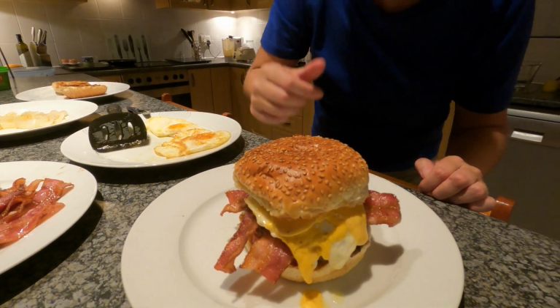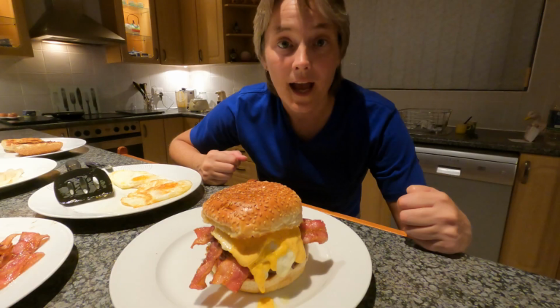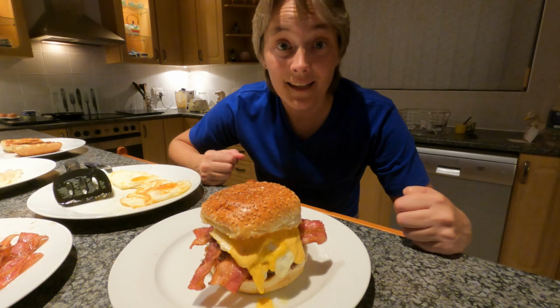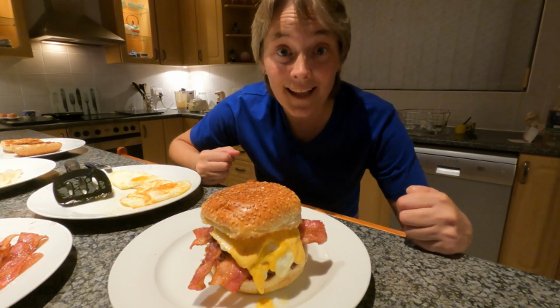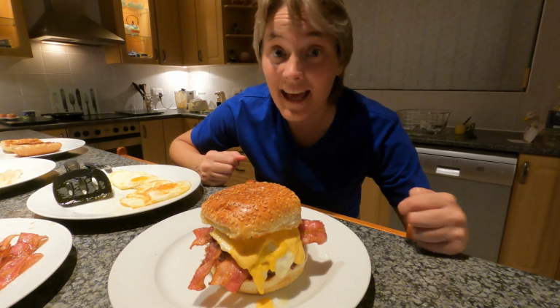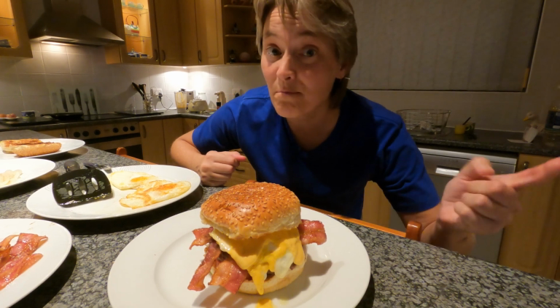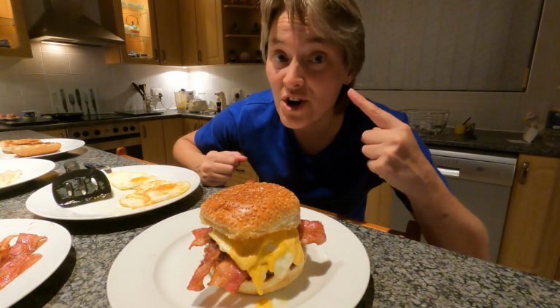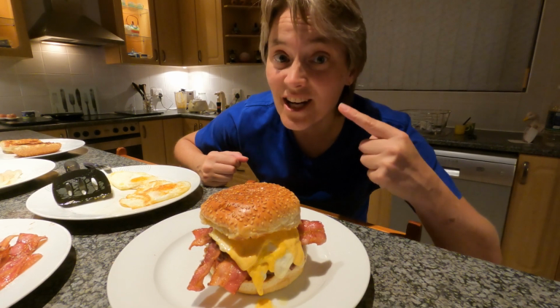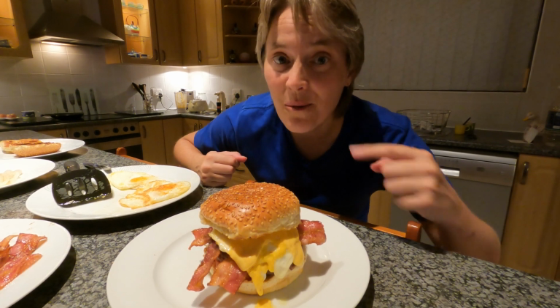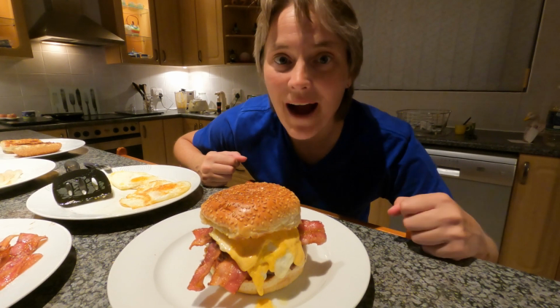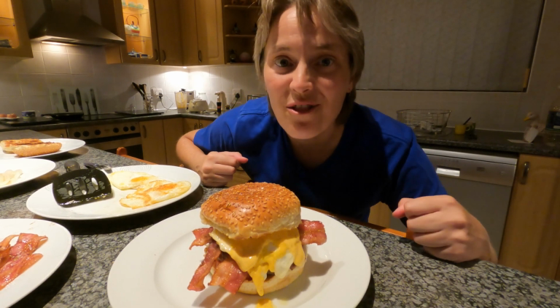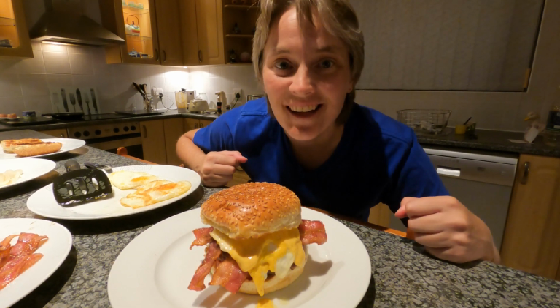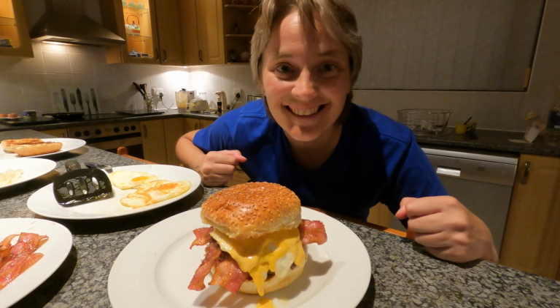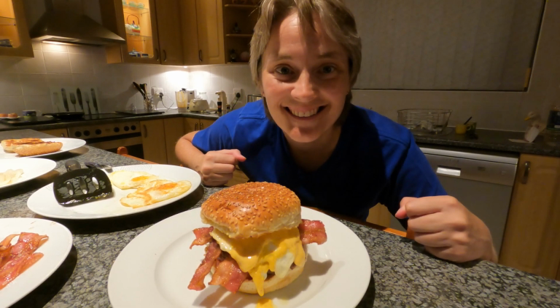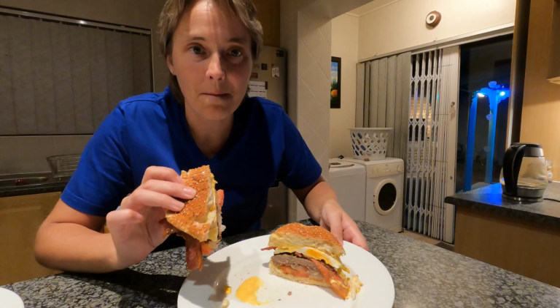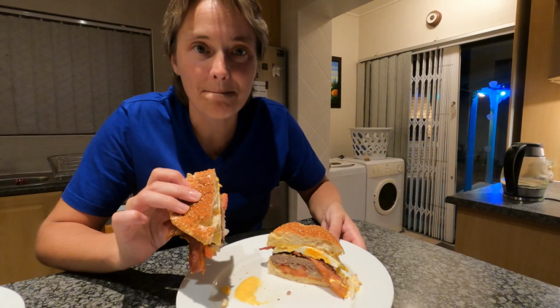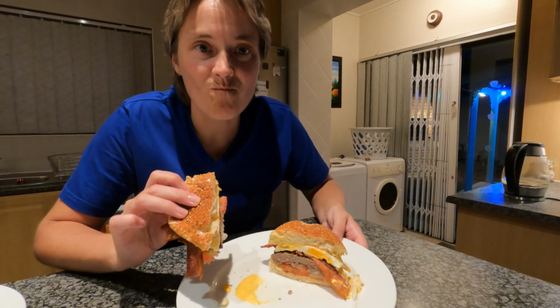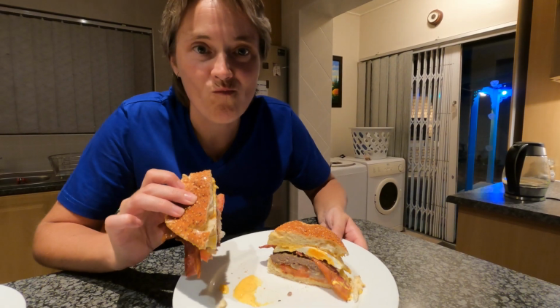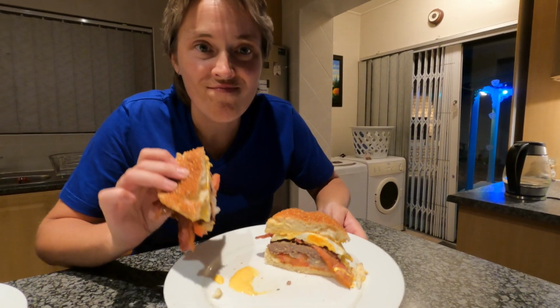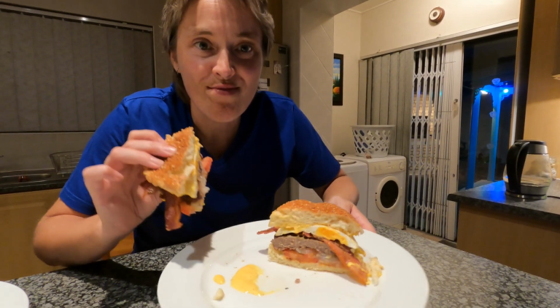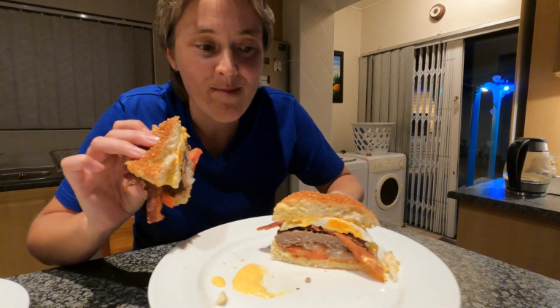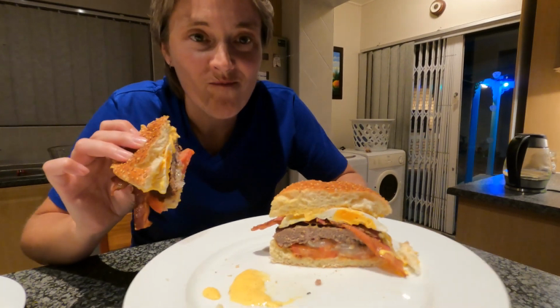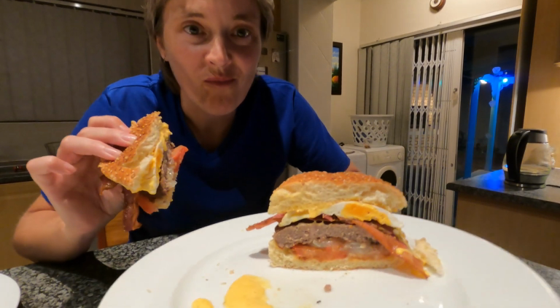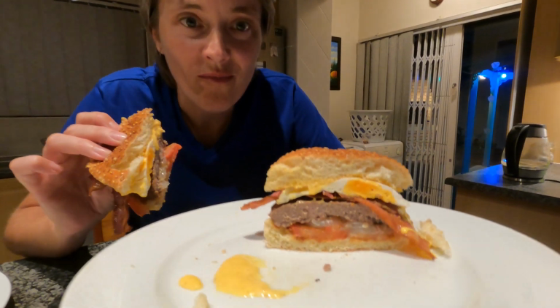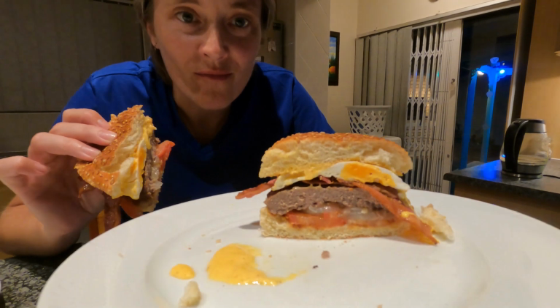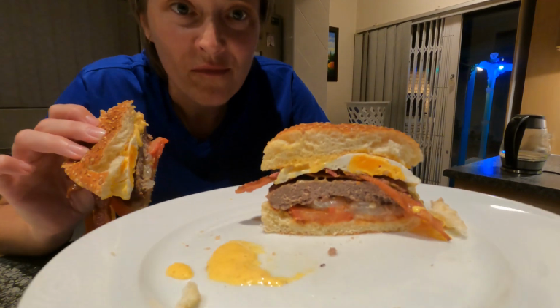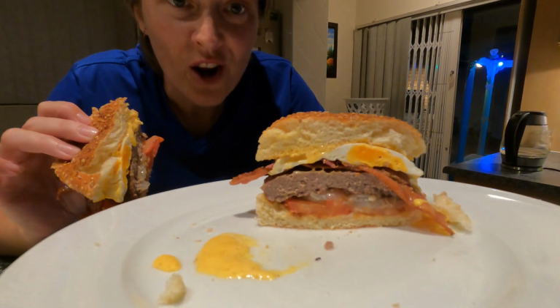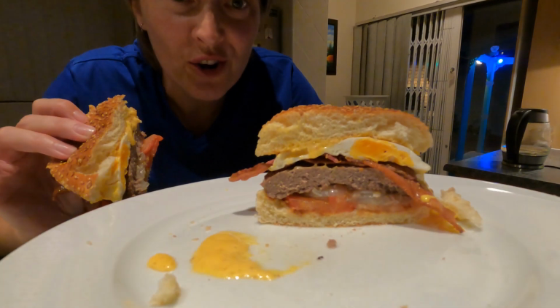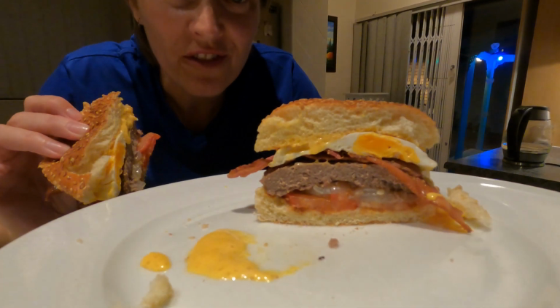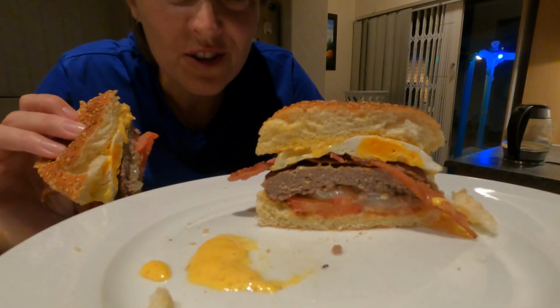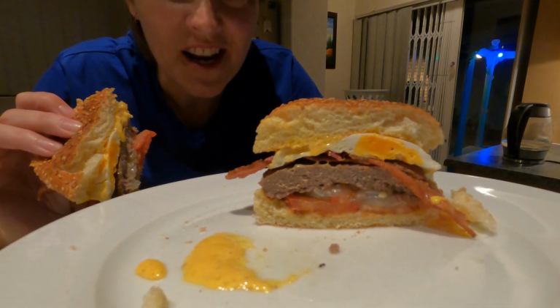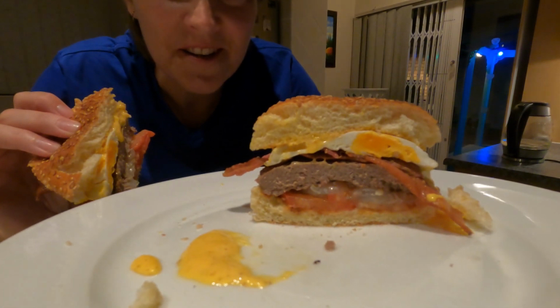Get that burger in your mouth! Look at those layers!